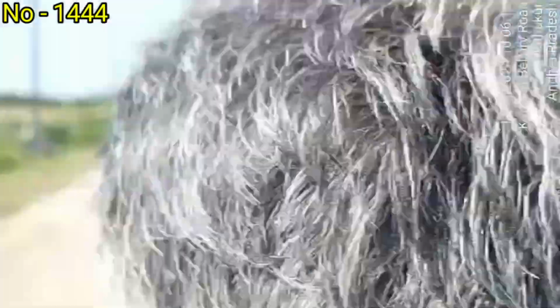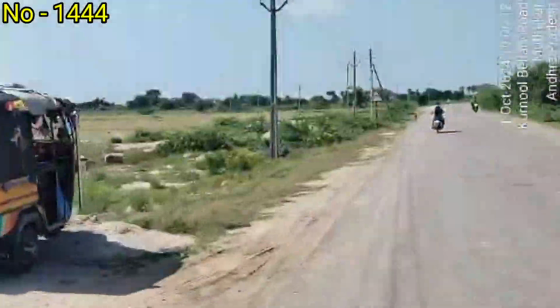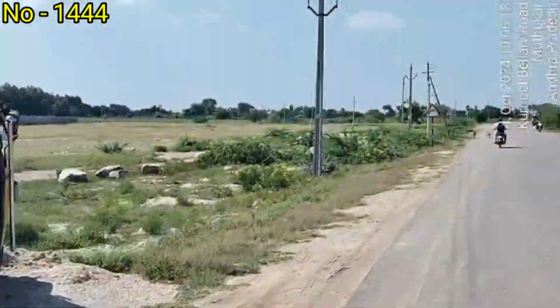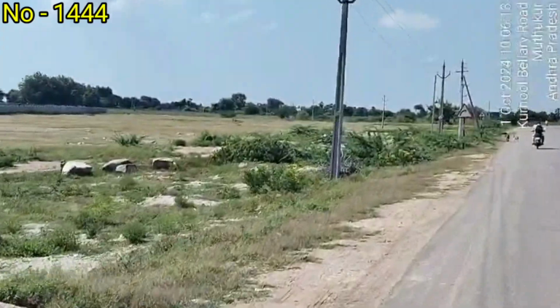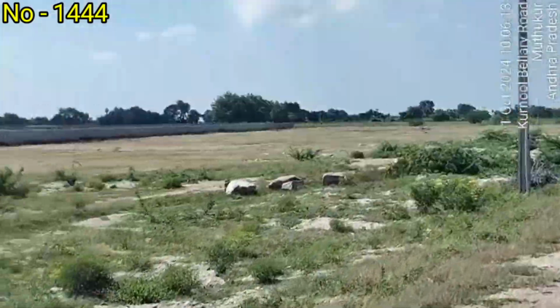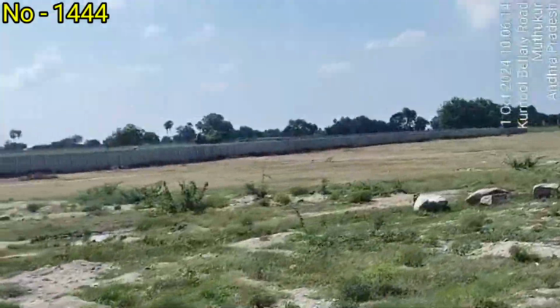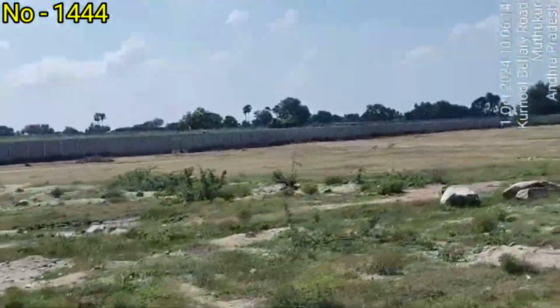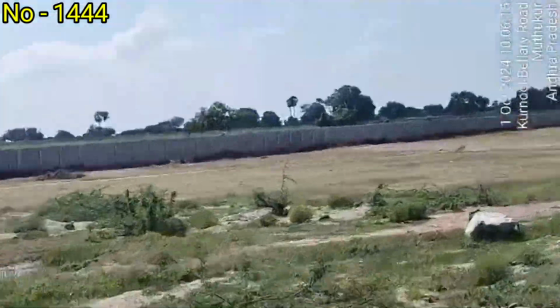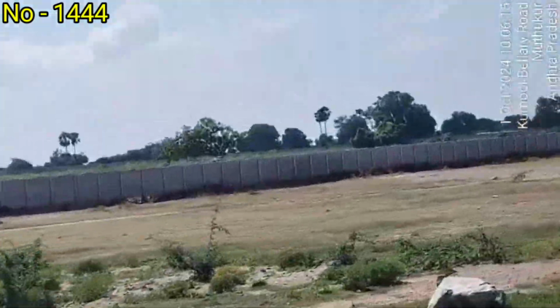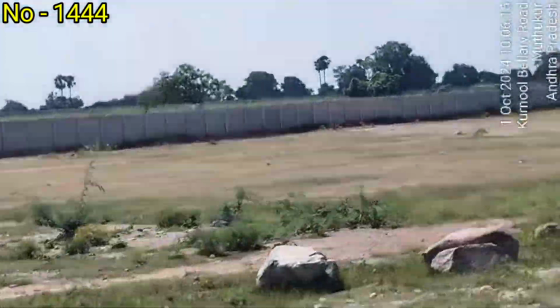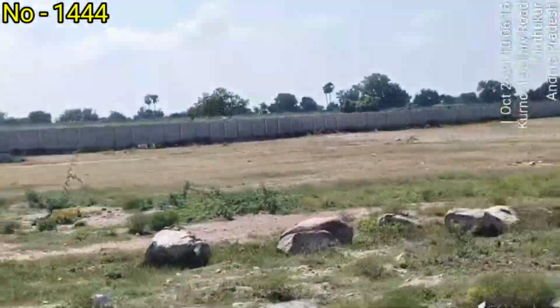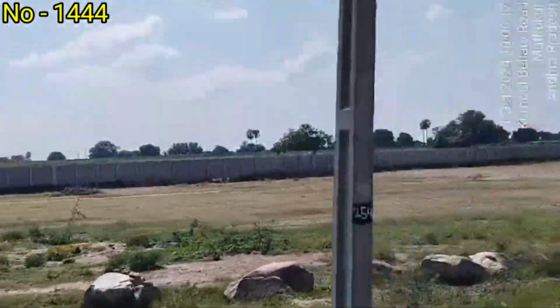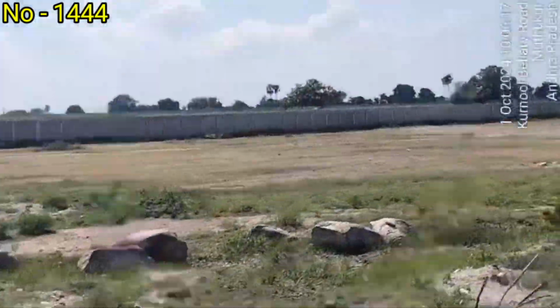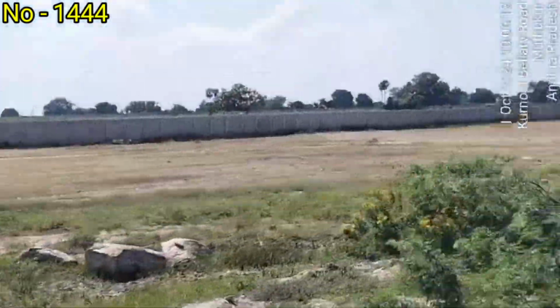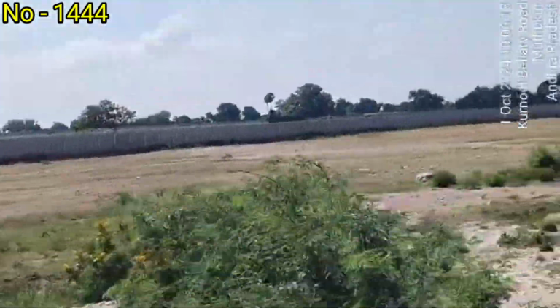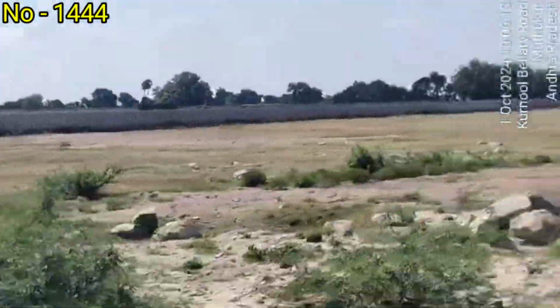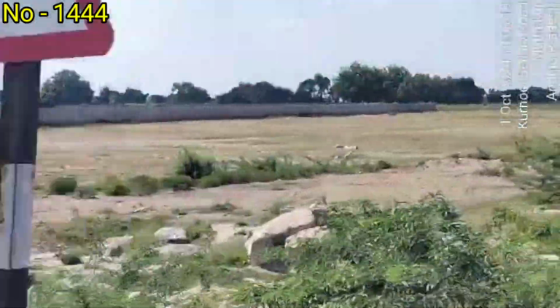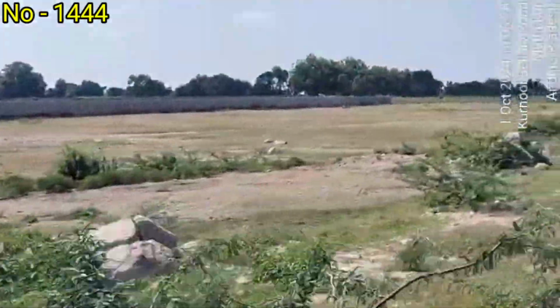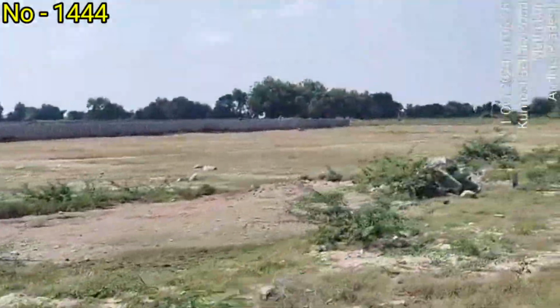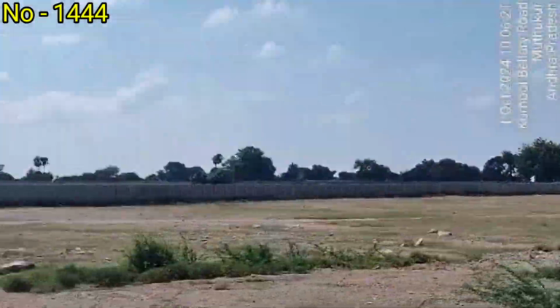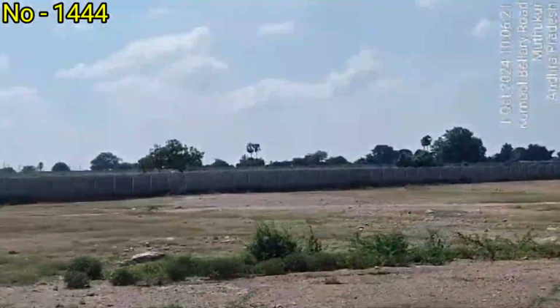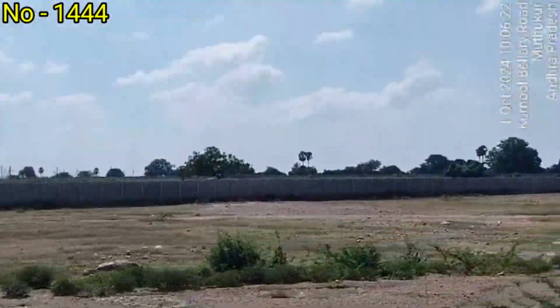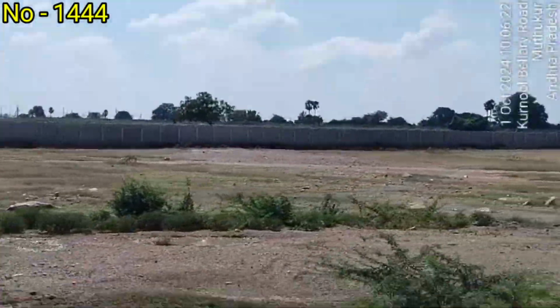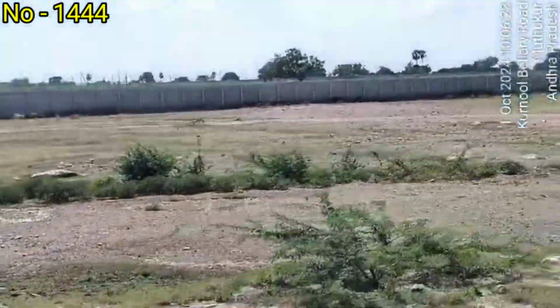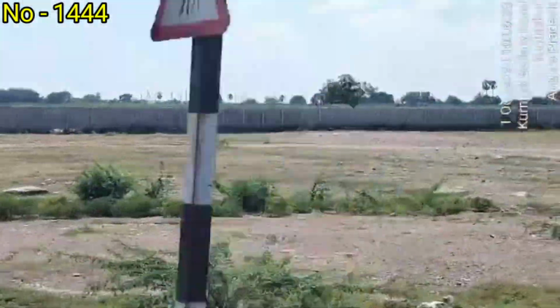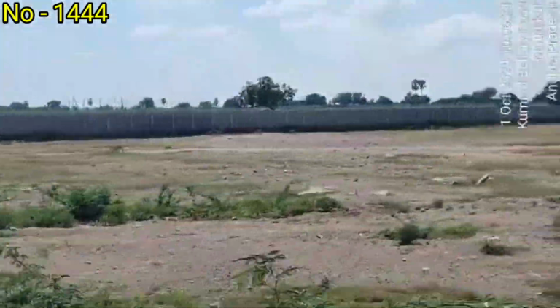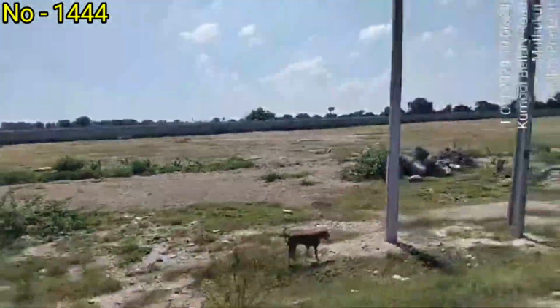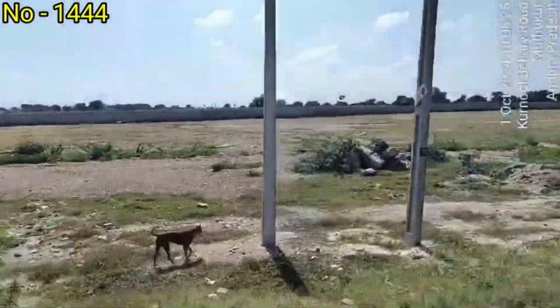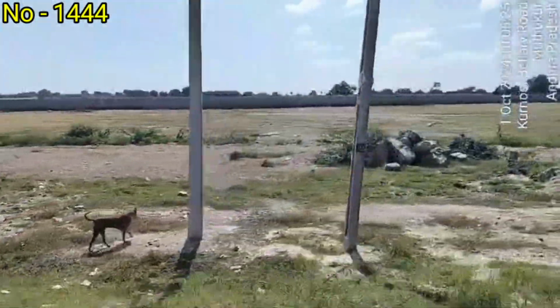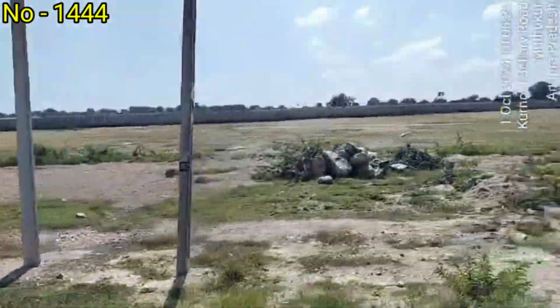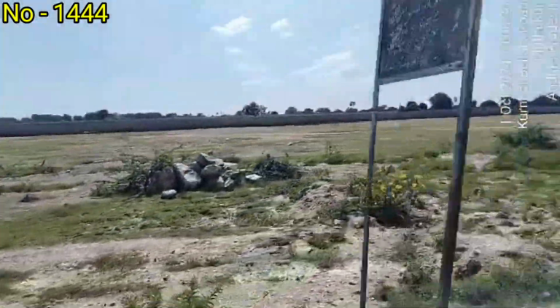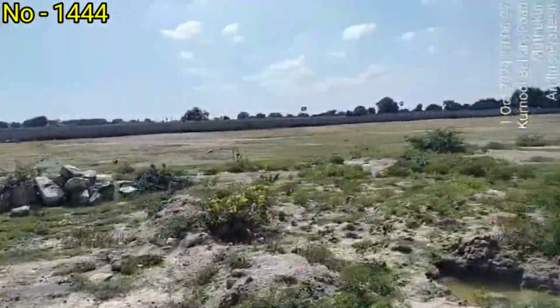Red soil, investment, commercial, gardening — multi-purpose land.